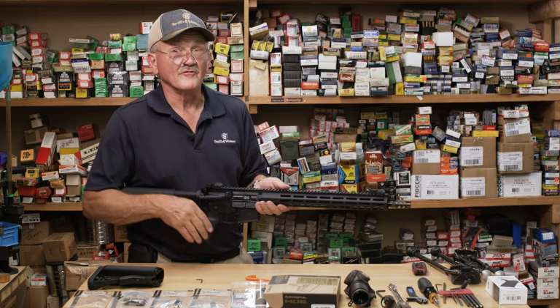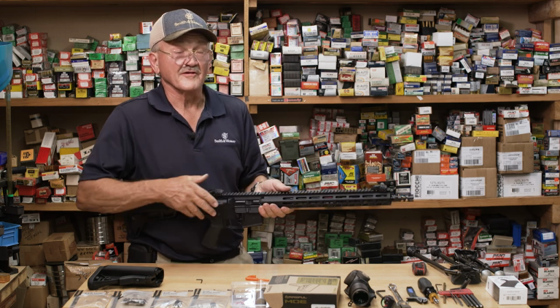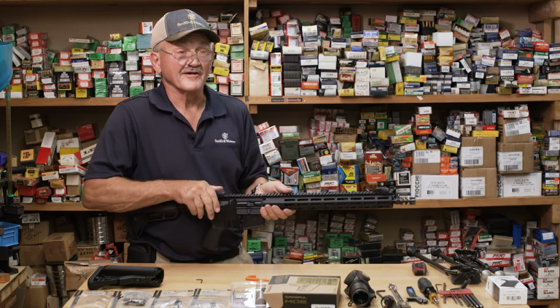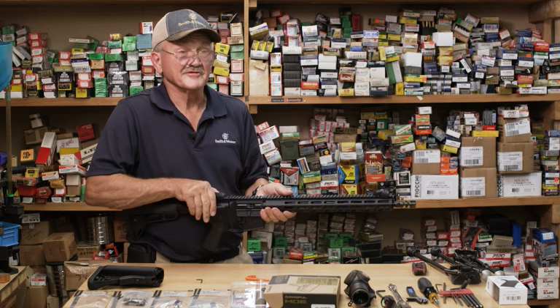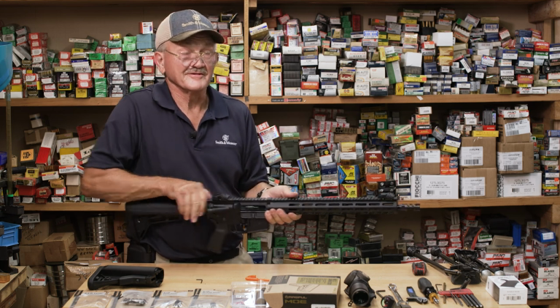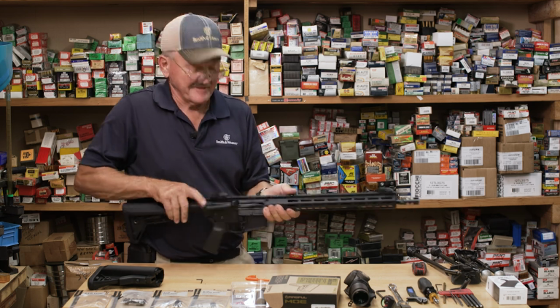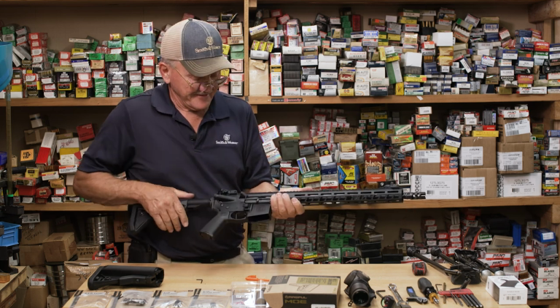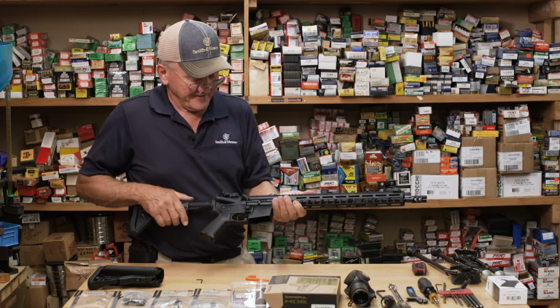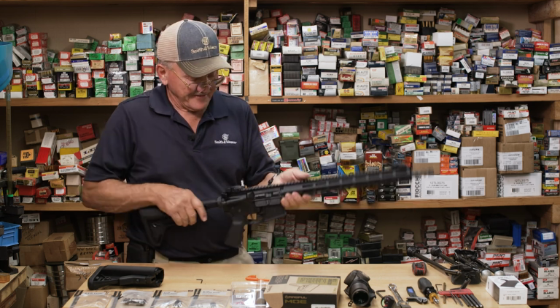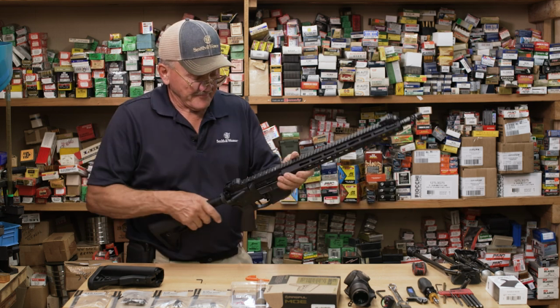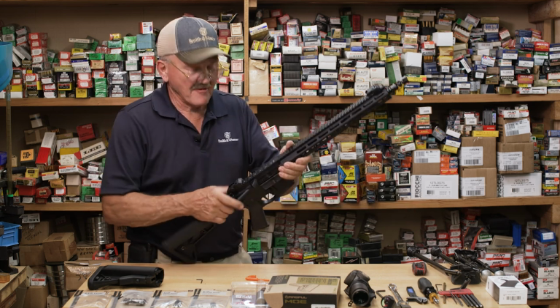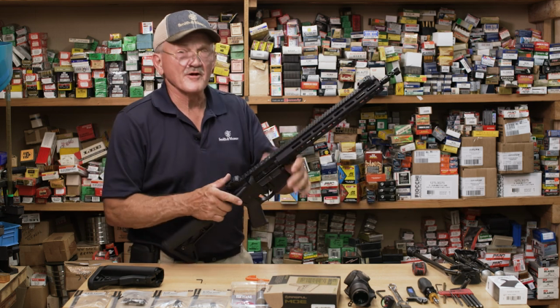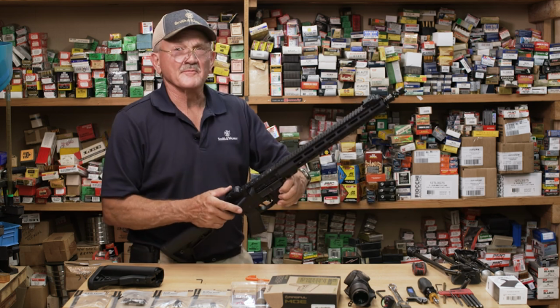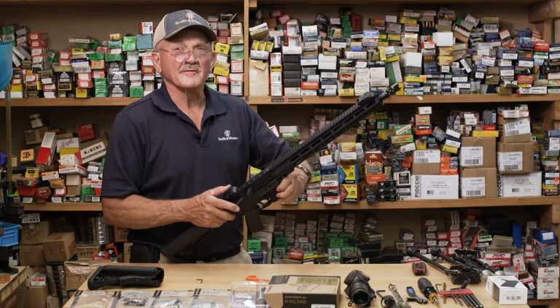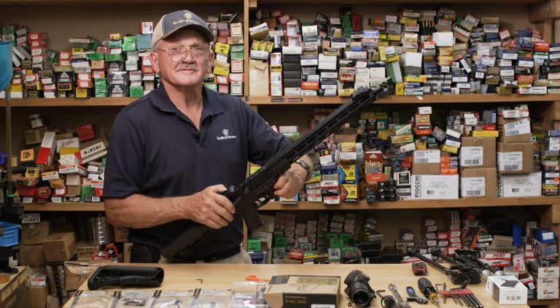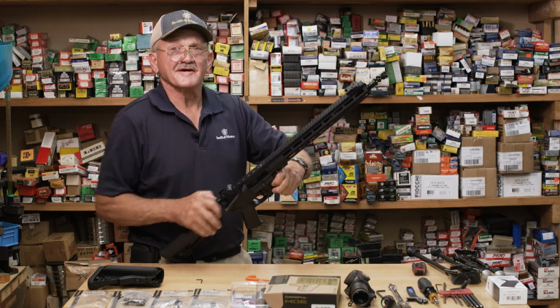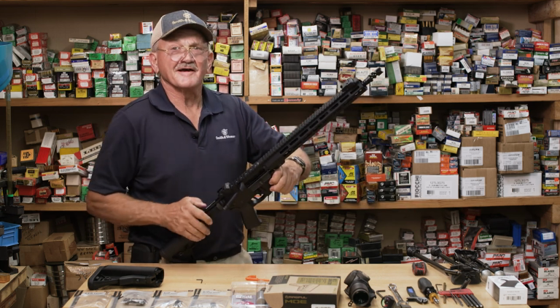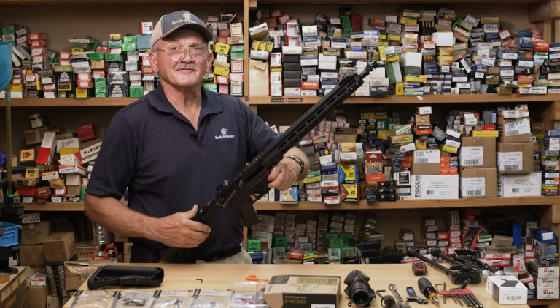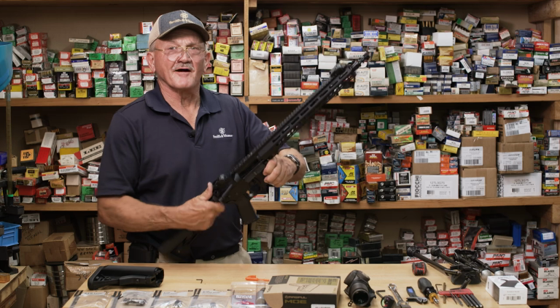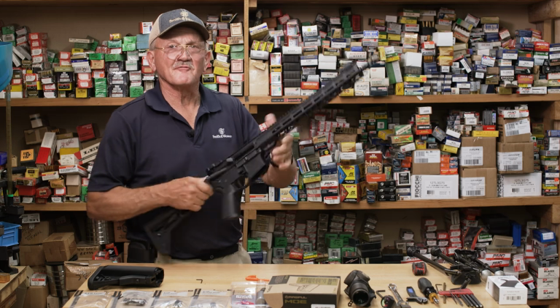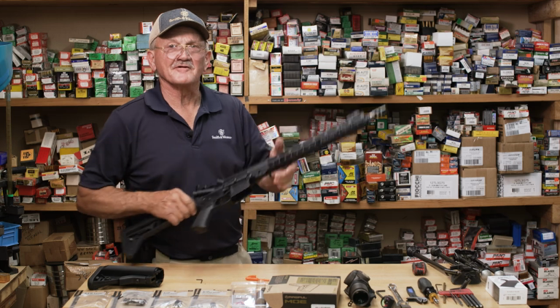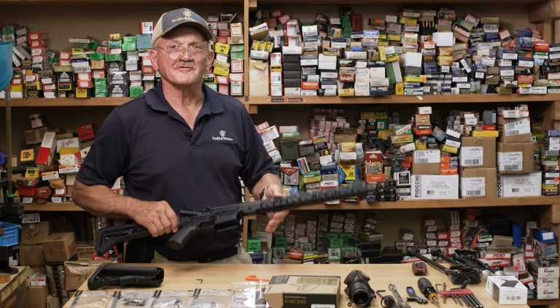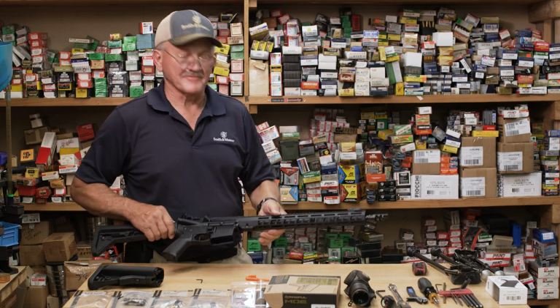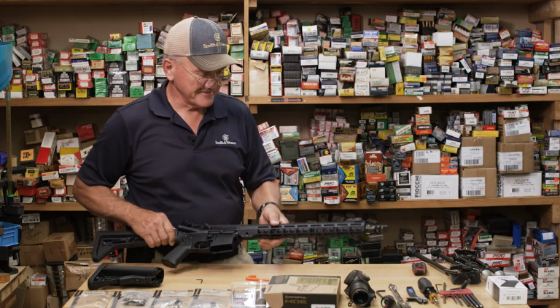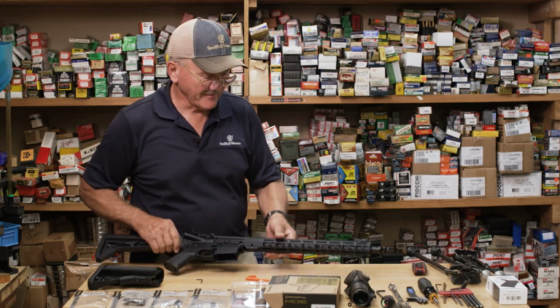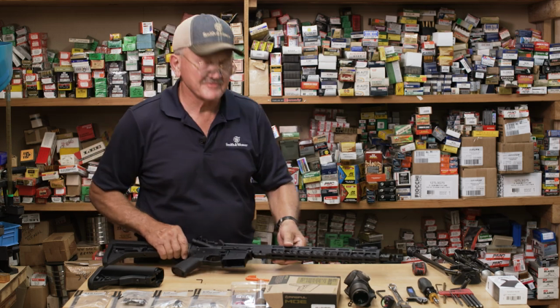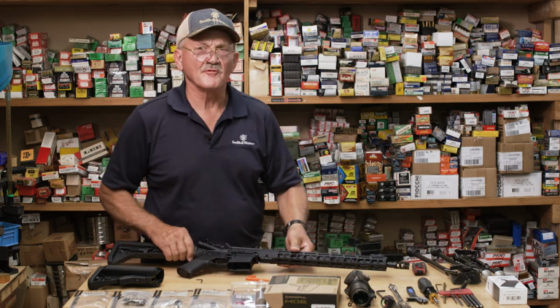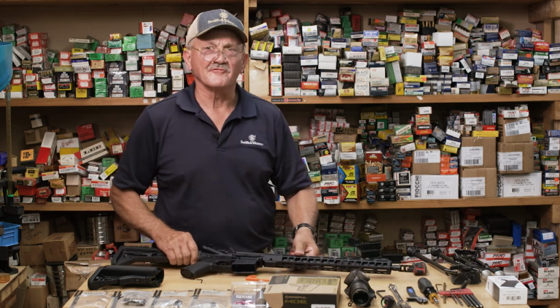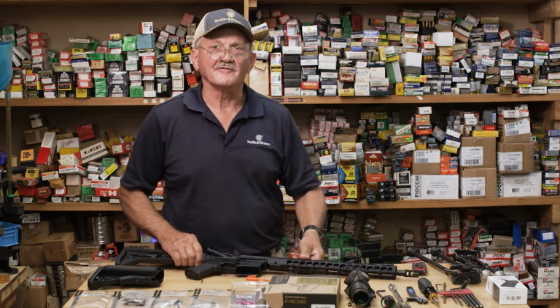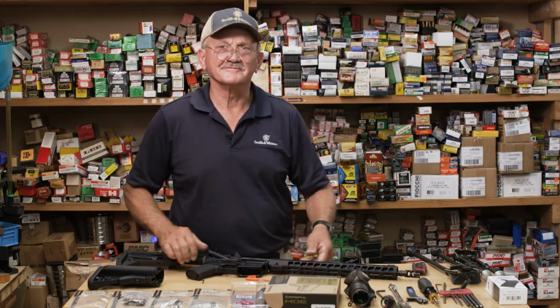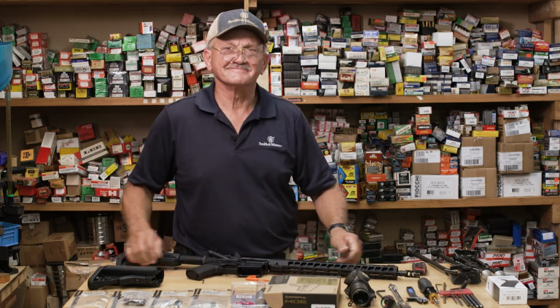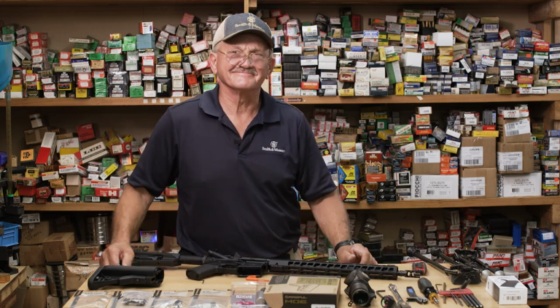Very nice. Power window. There you have it — power window on your modern sporting rifle.